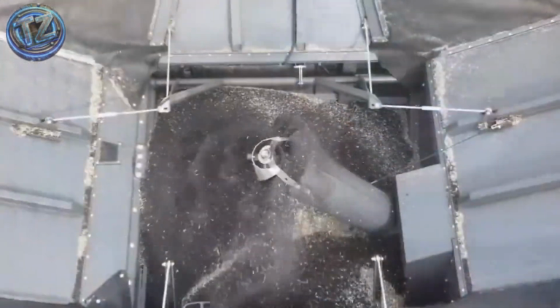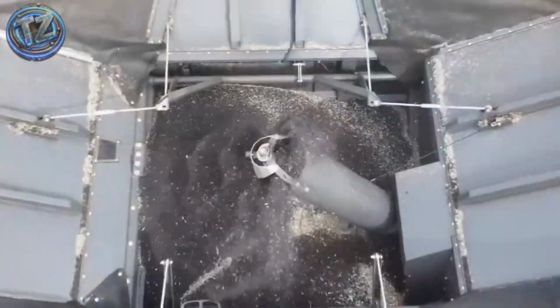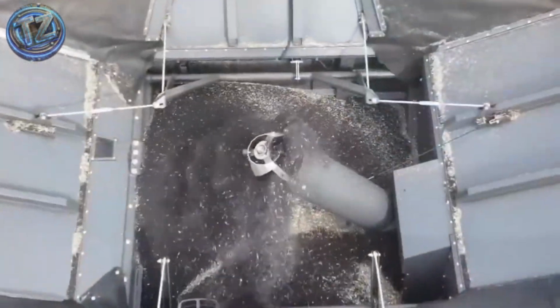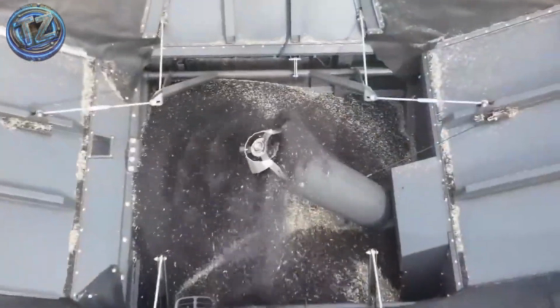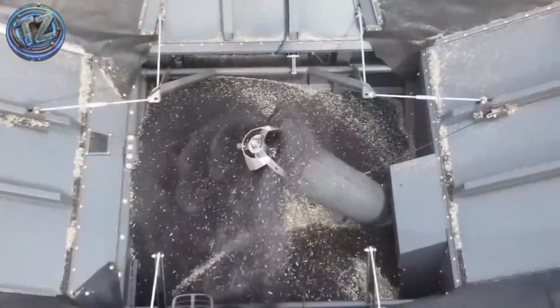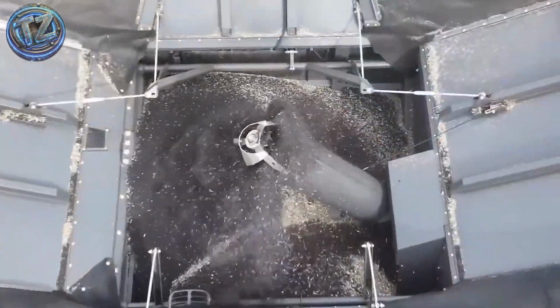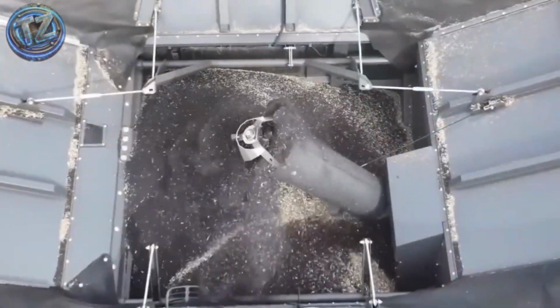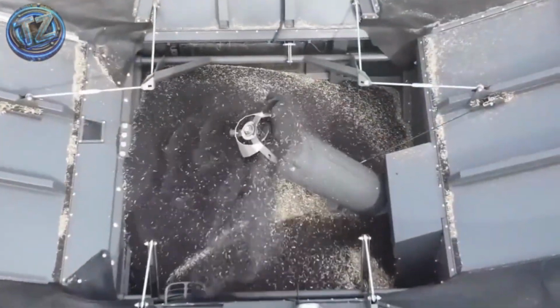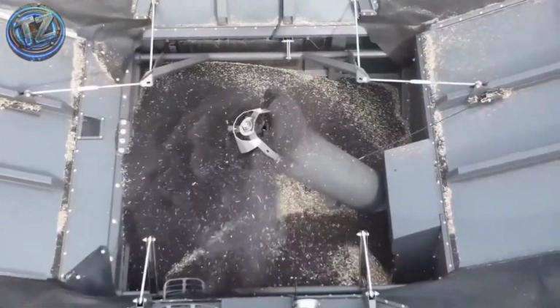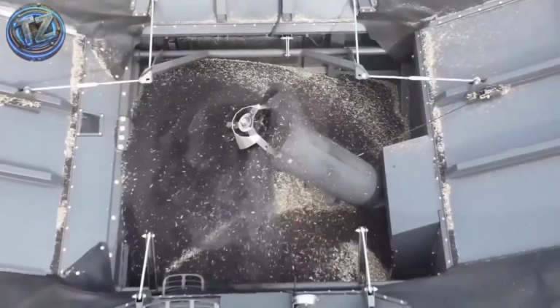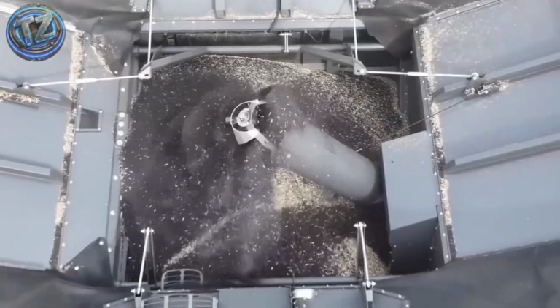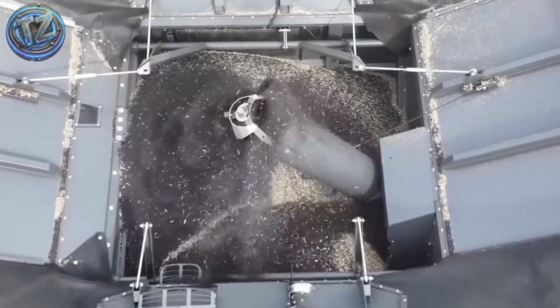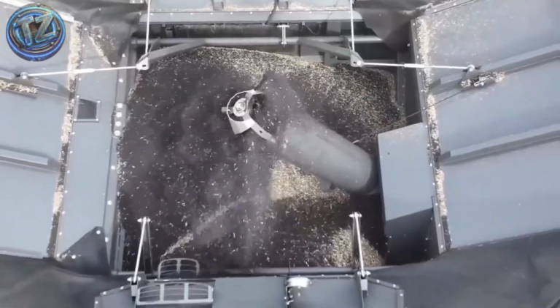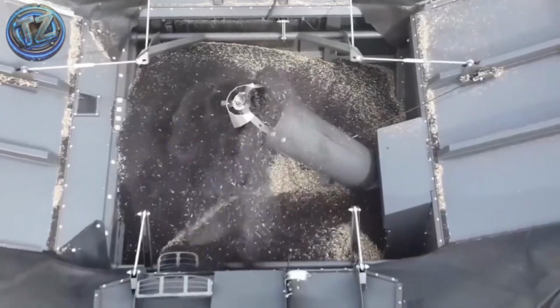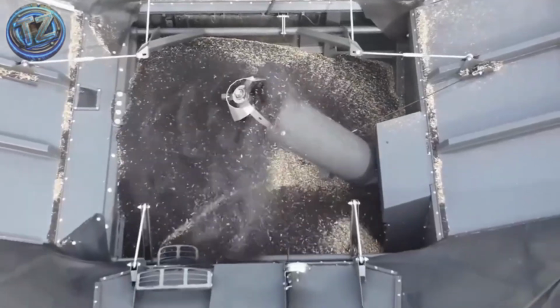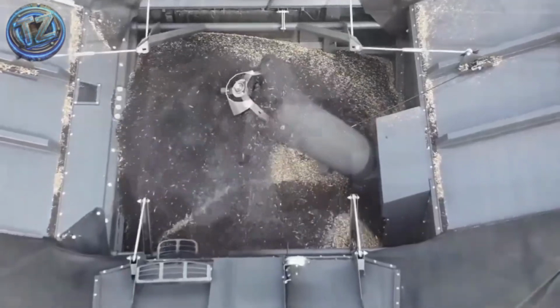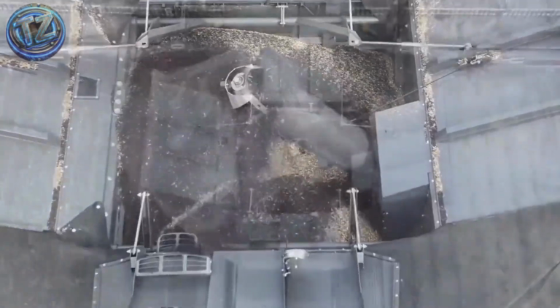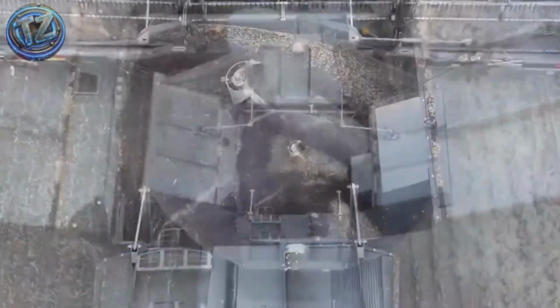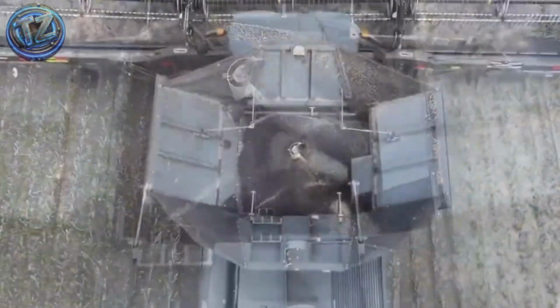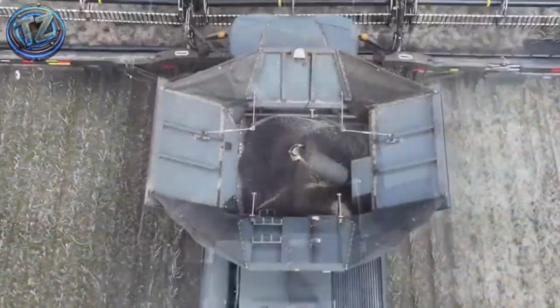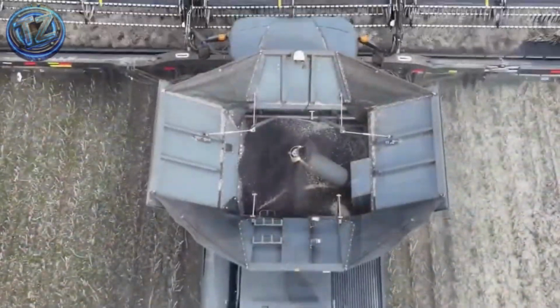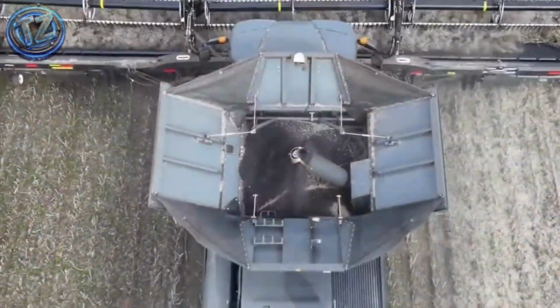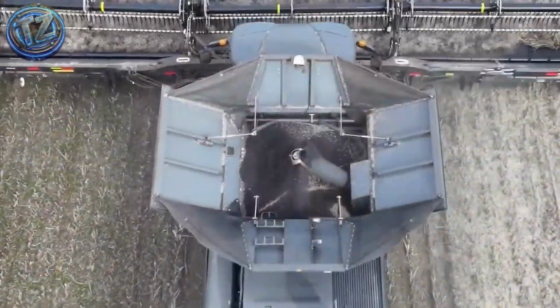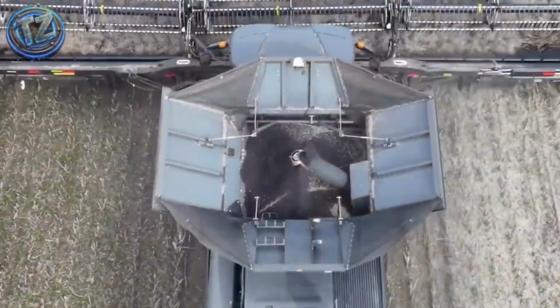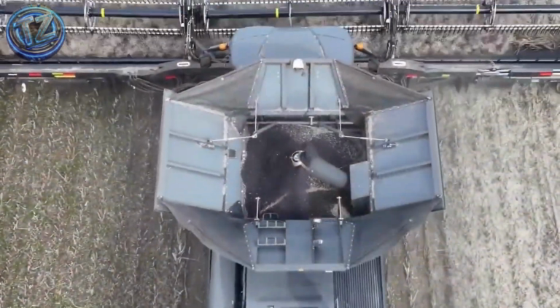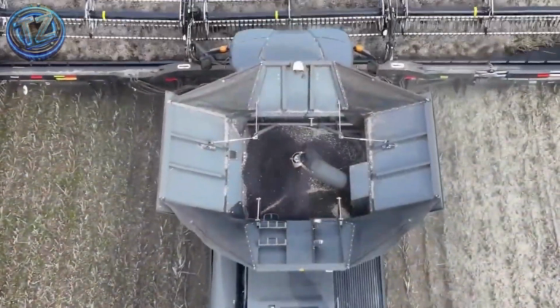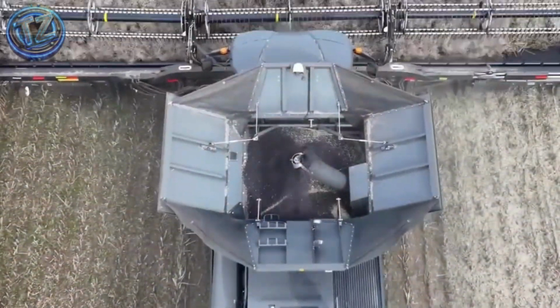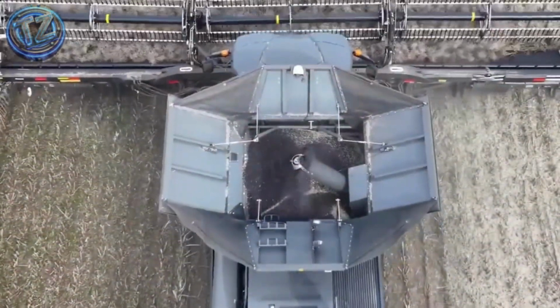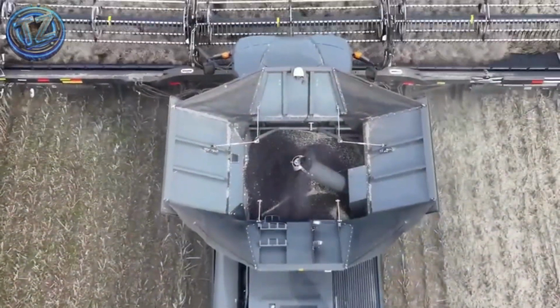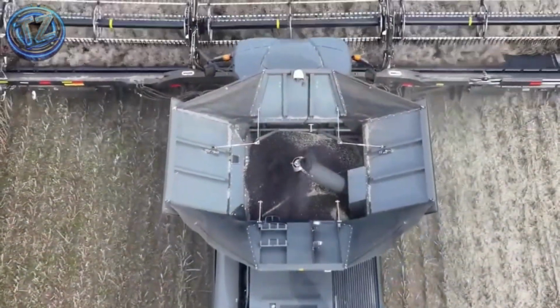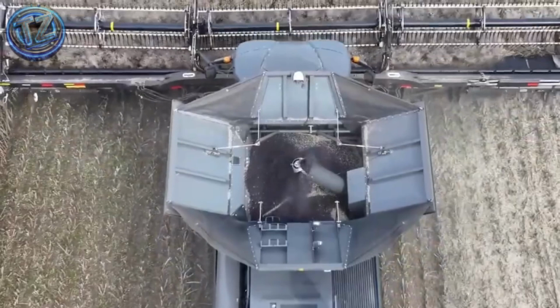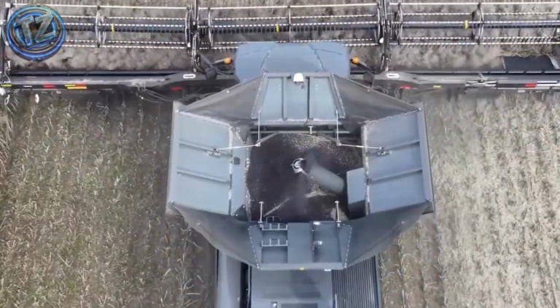It also features artificial intelligence that automatically adjusts performance based on crop type, ground conditions, and moisture.